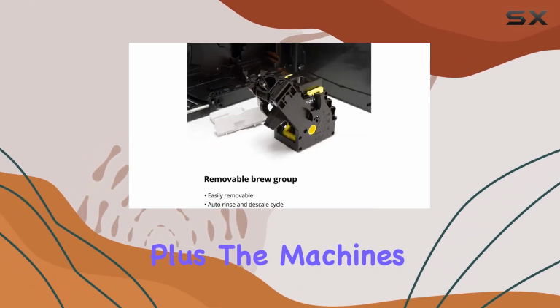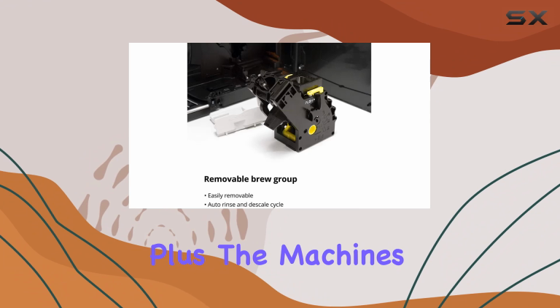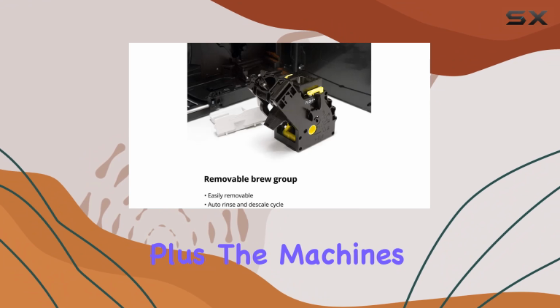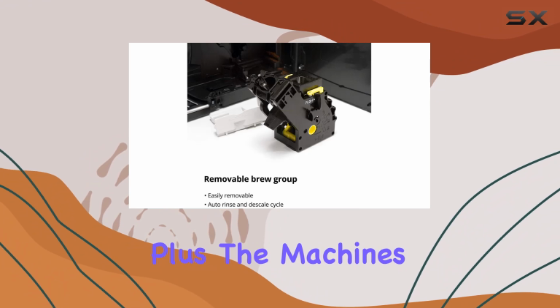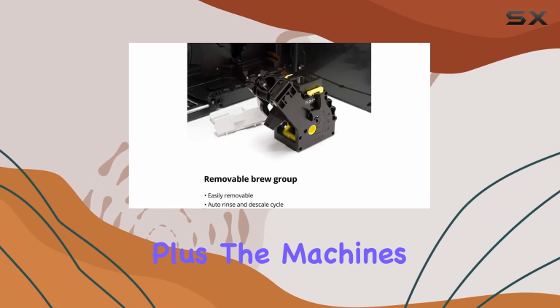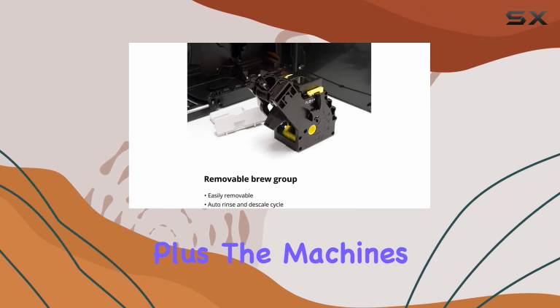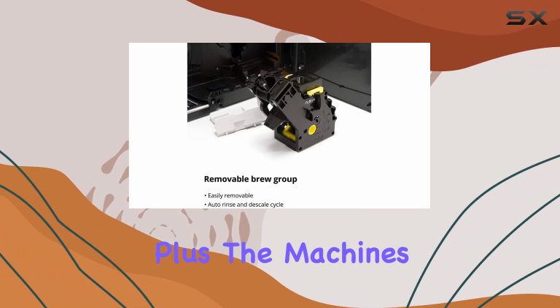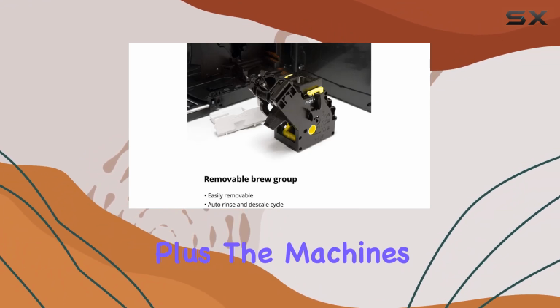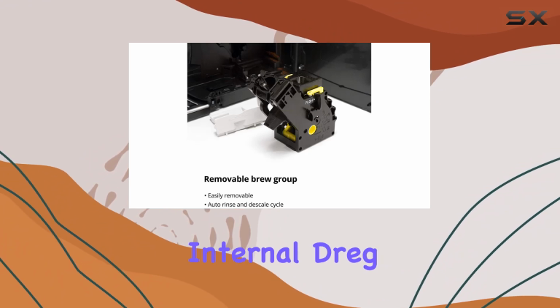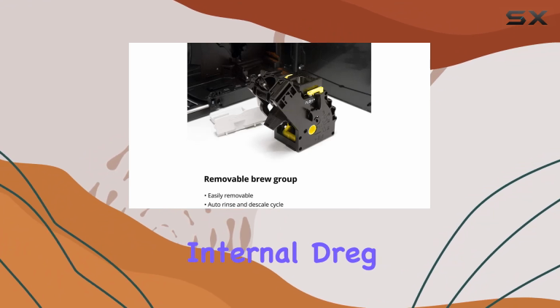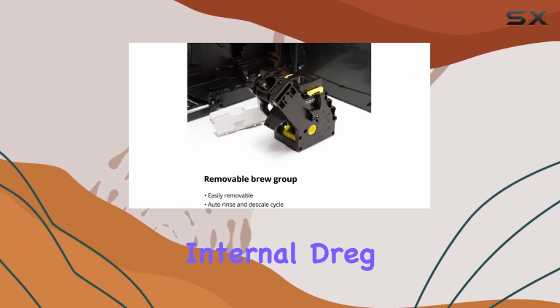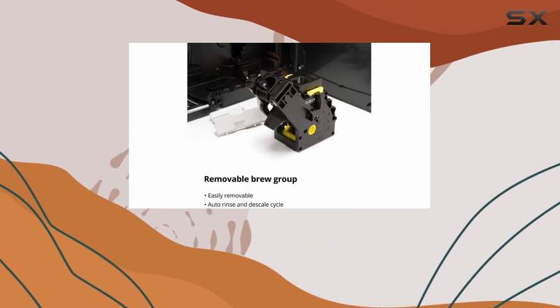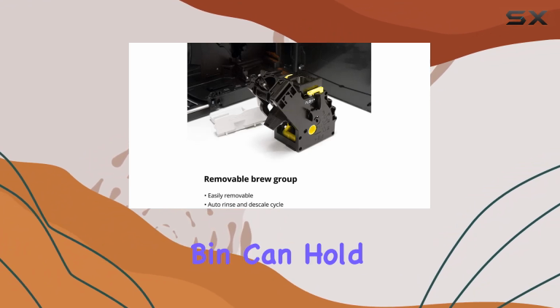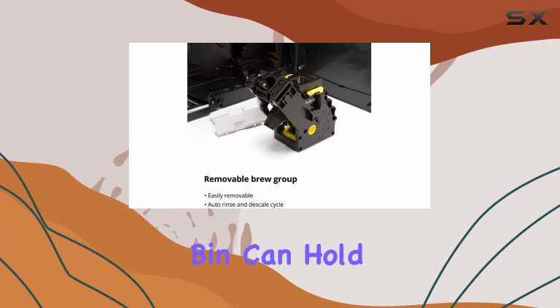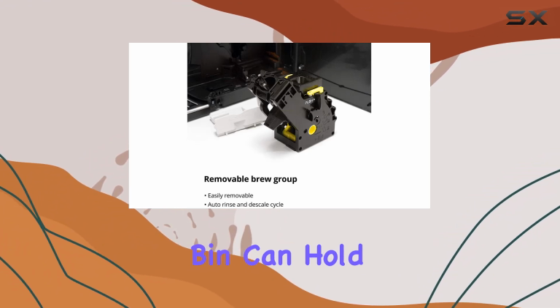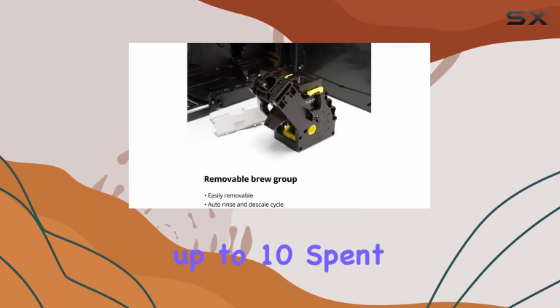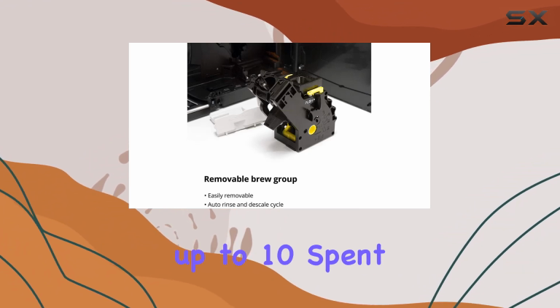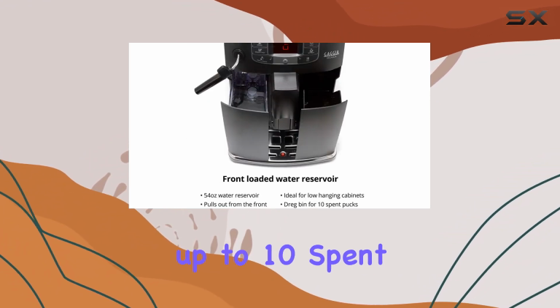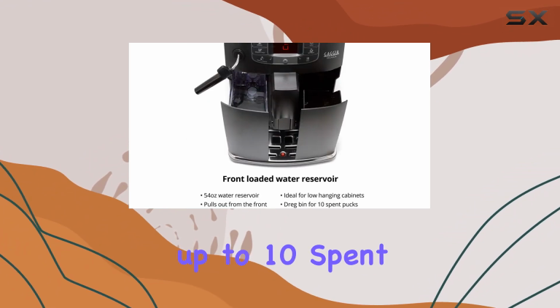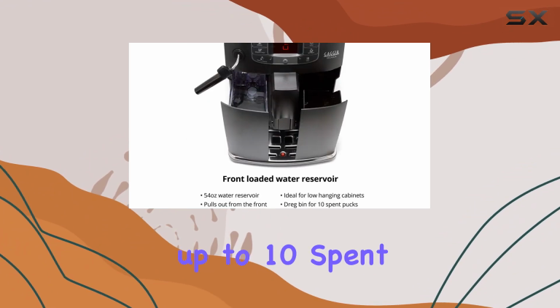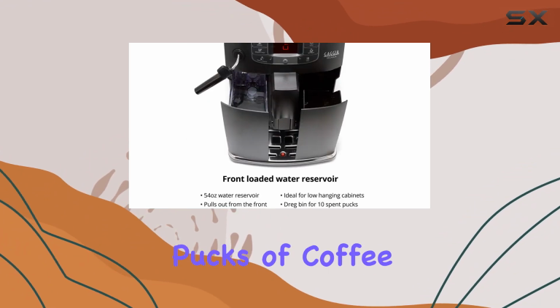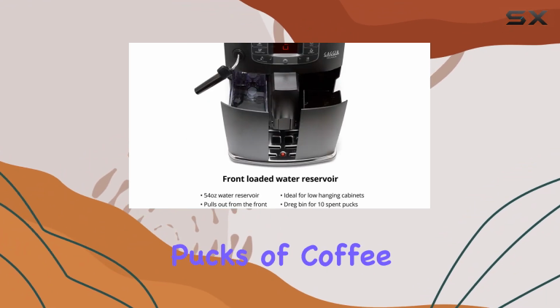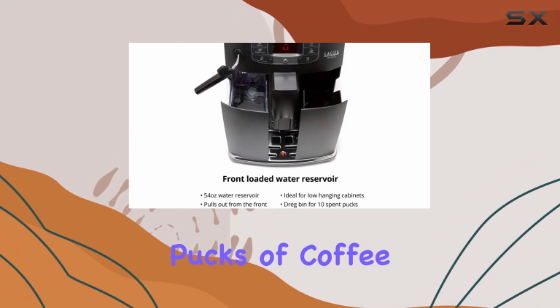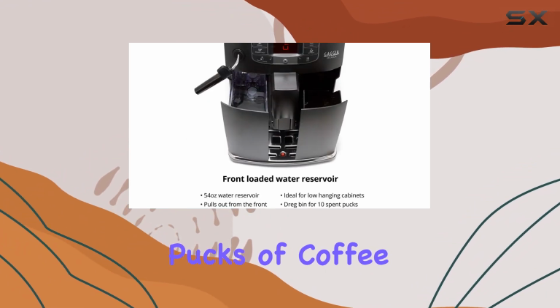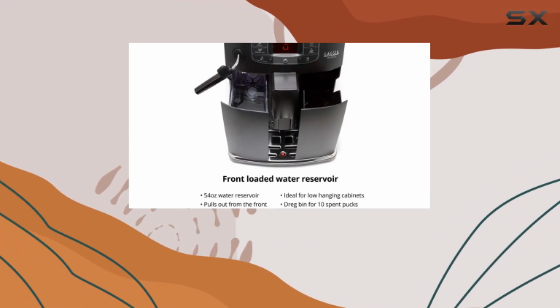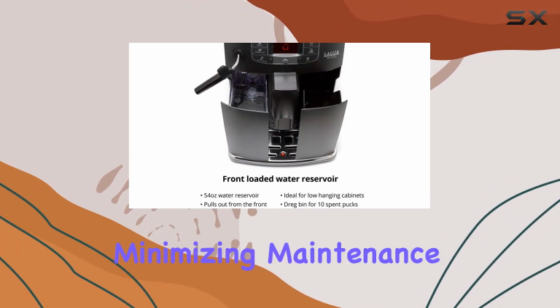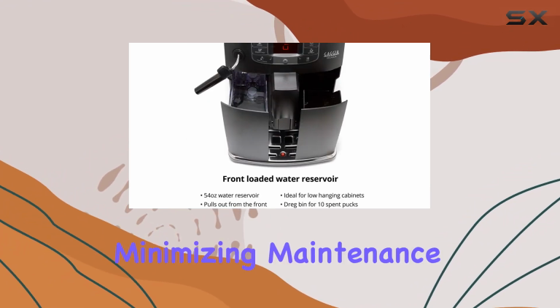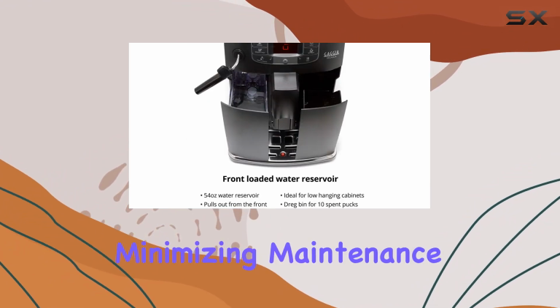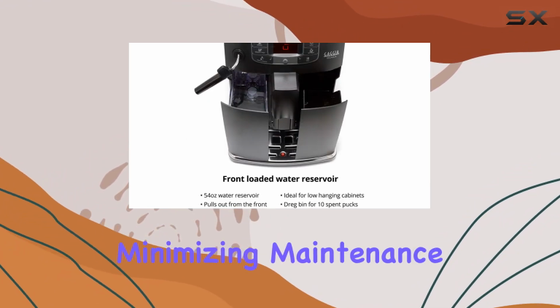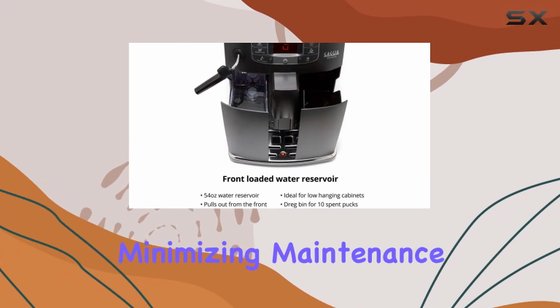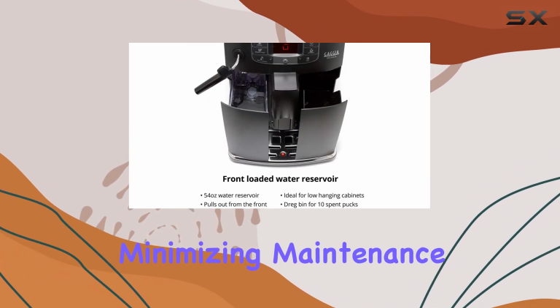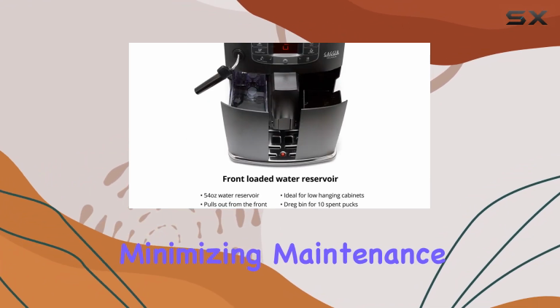Plus, the machine's internal dreg bin can hold up to 10 spent pucks of coffee, minimizing maintenance.